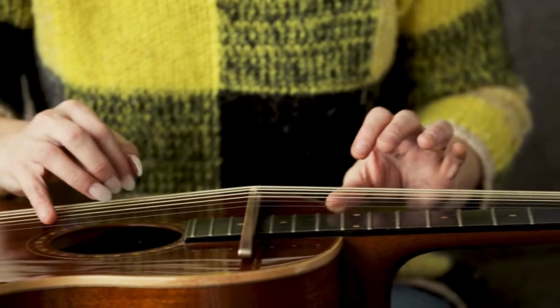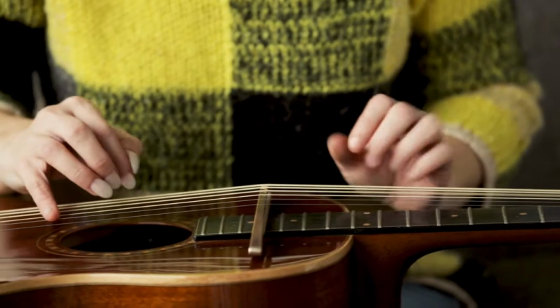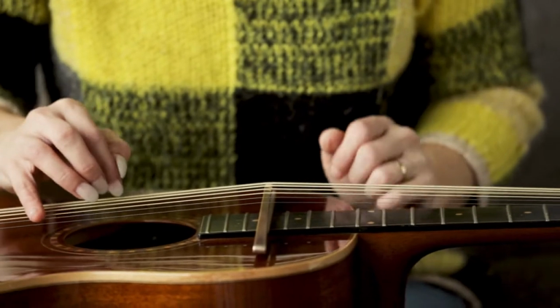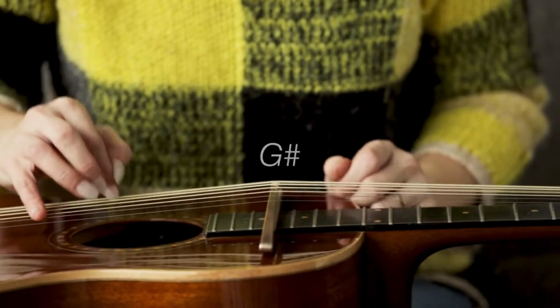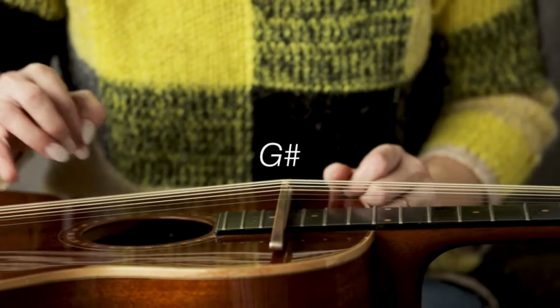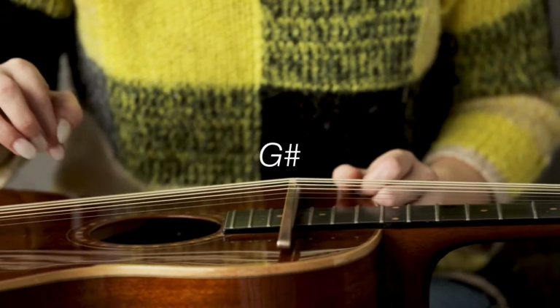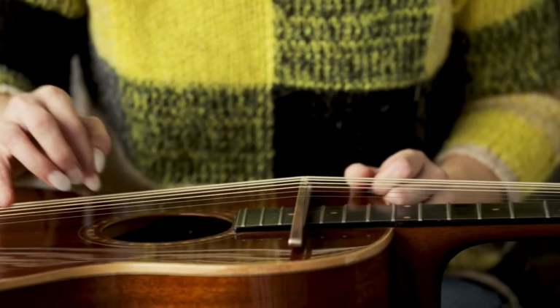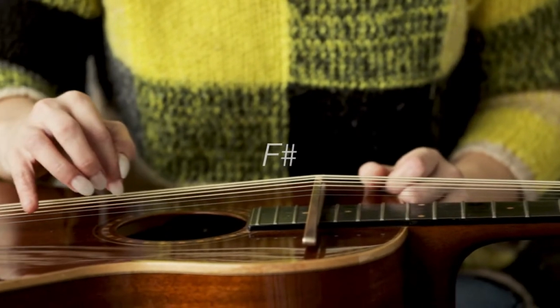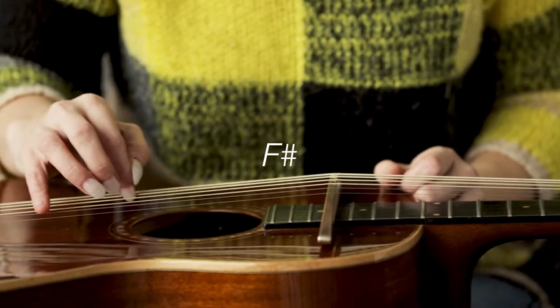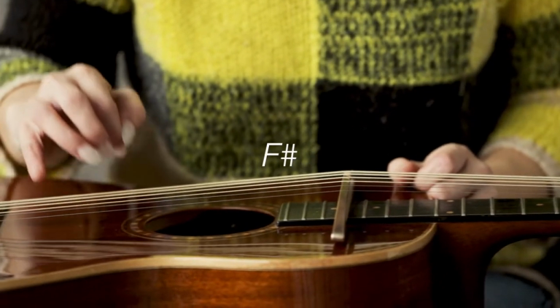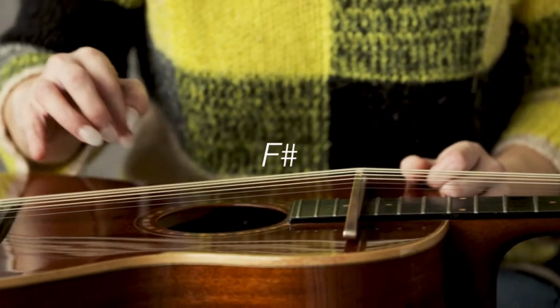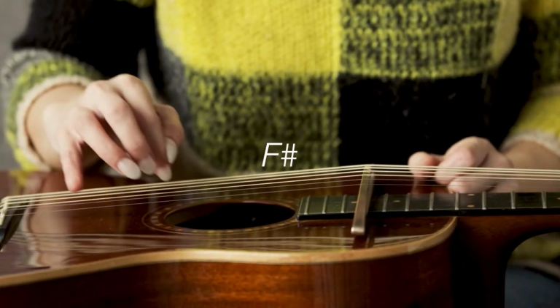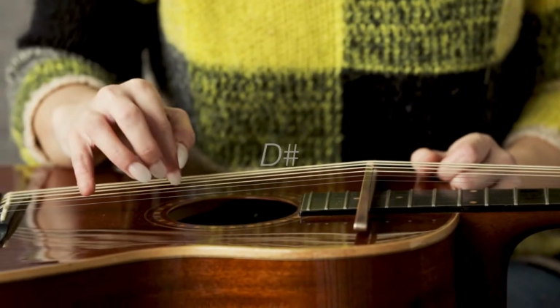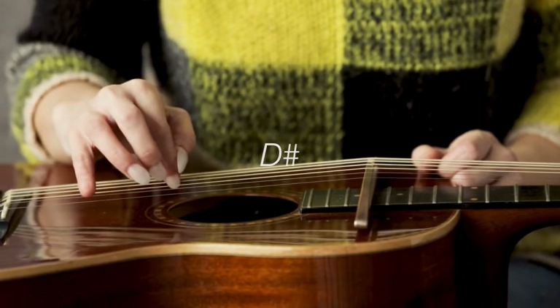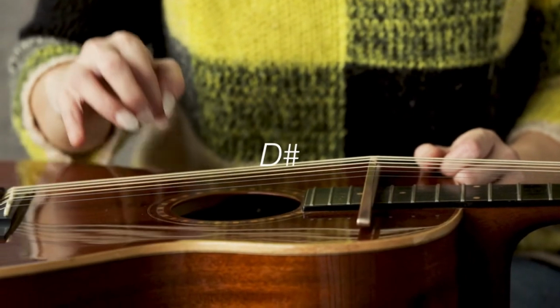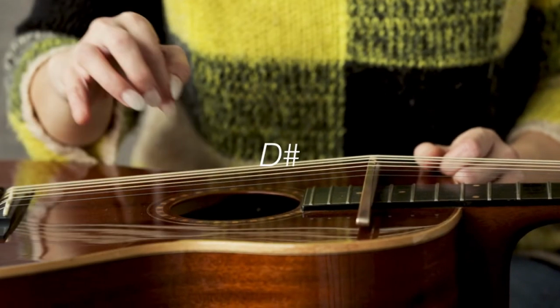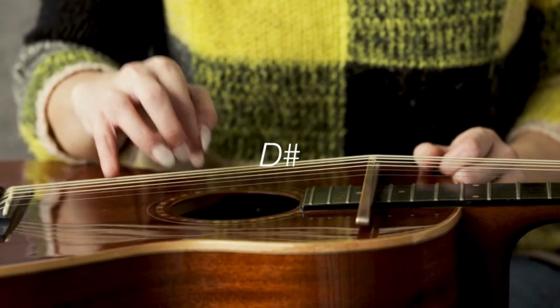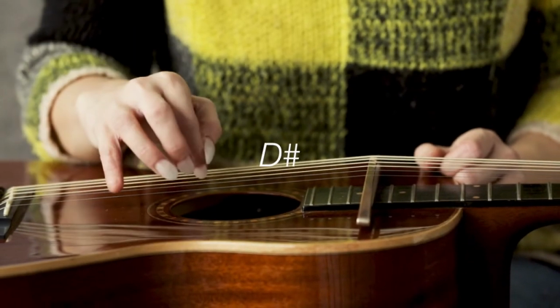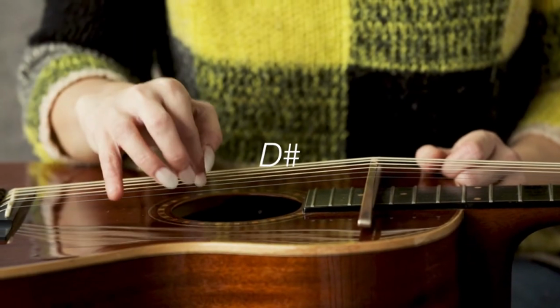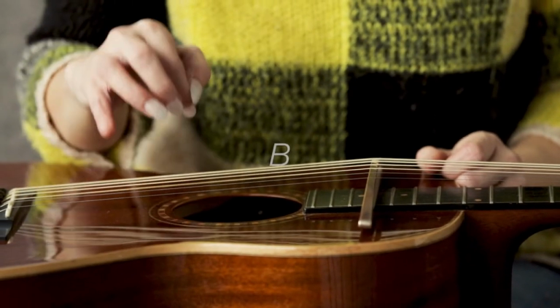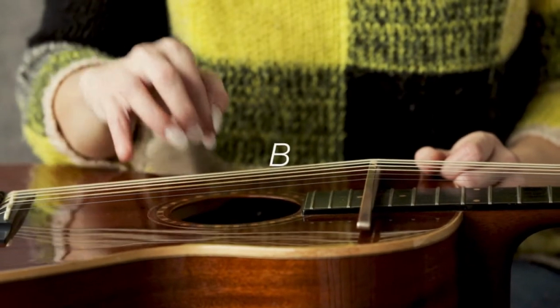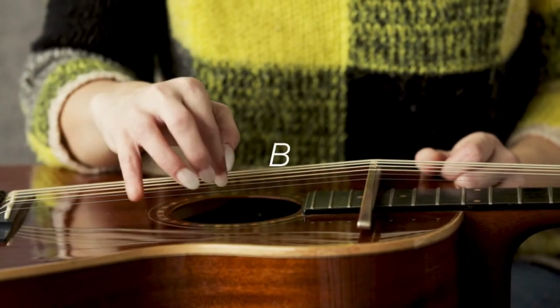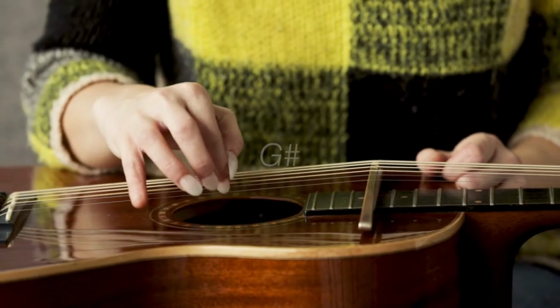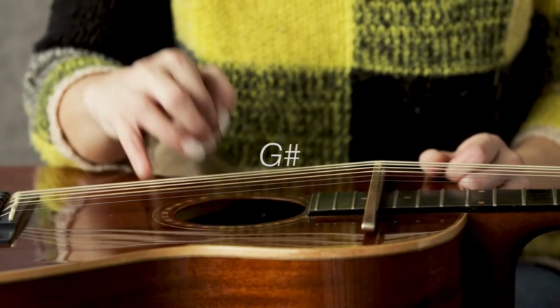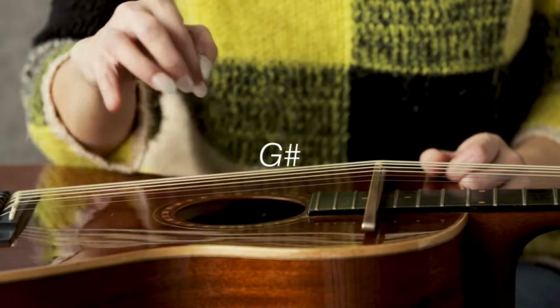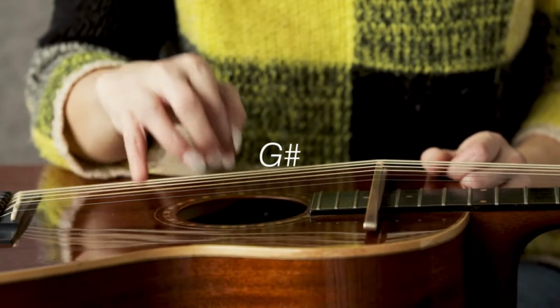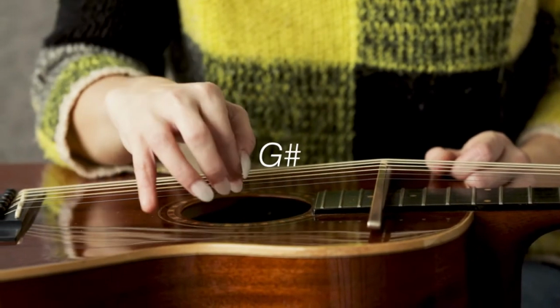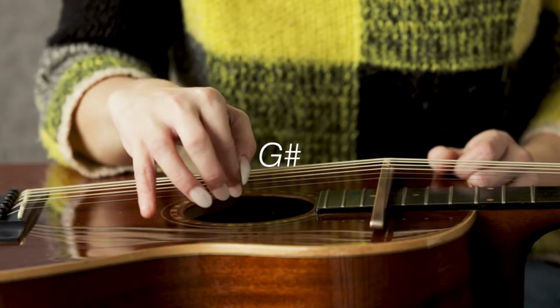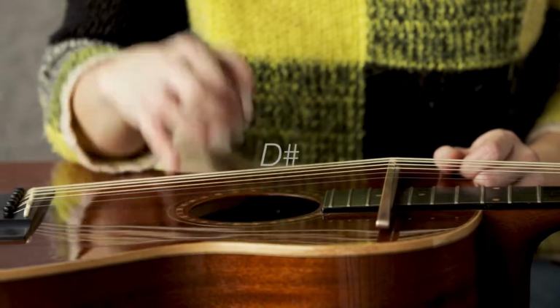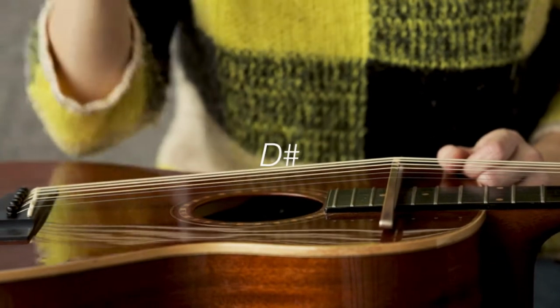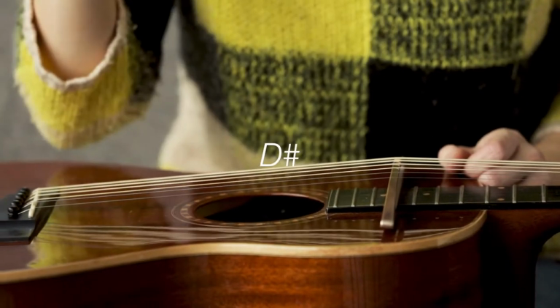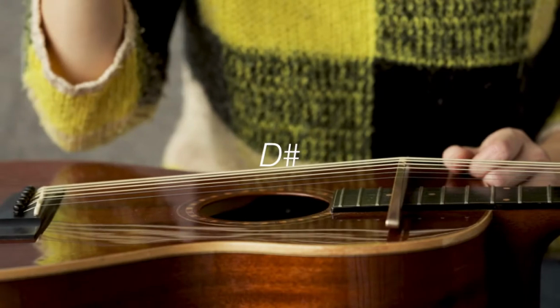G-sharp, F-sharp, D-sharp, B, G-sharp, D-sharp.